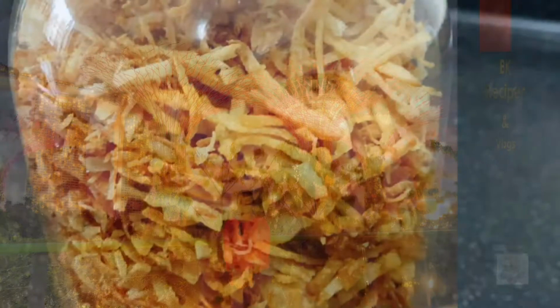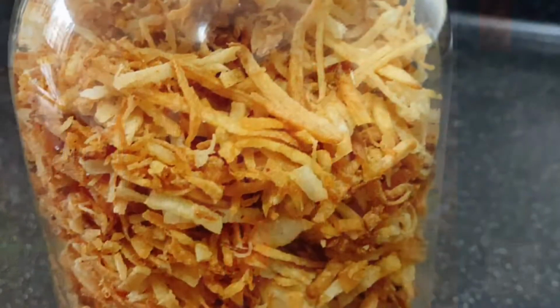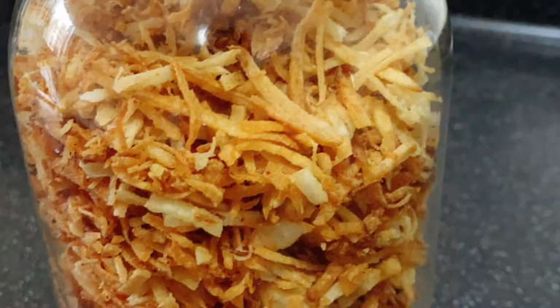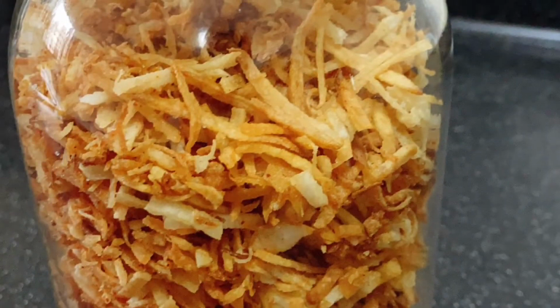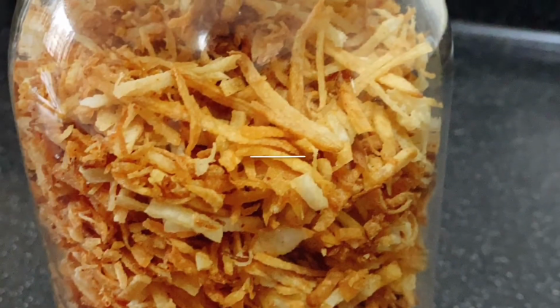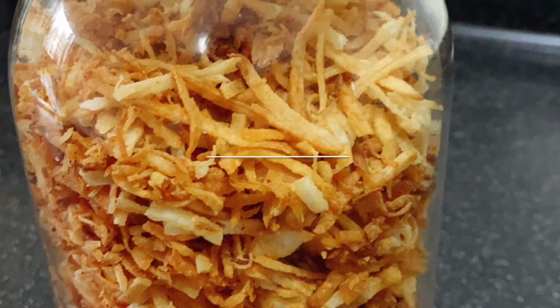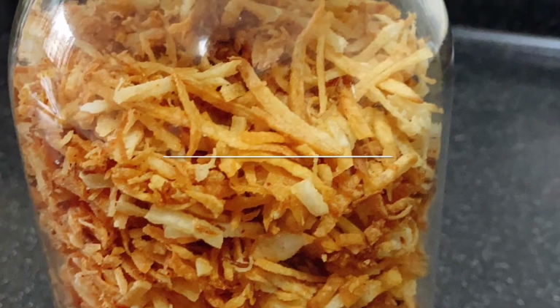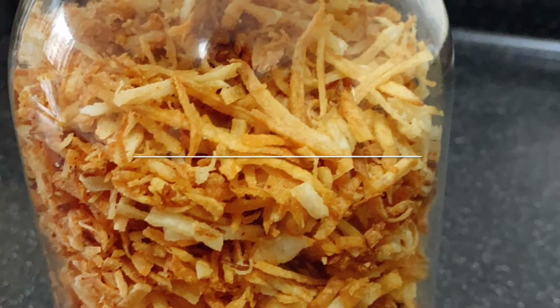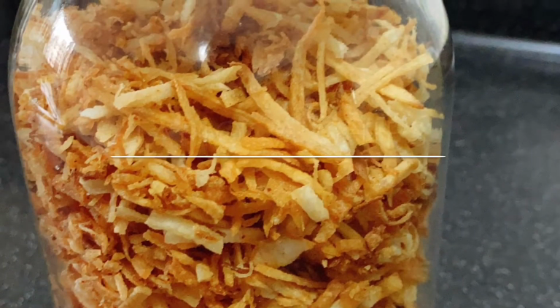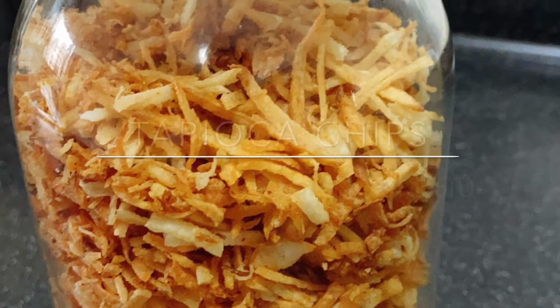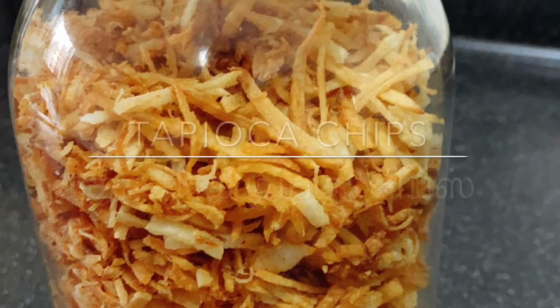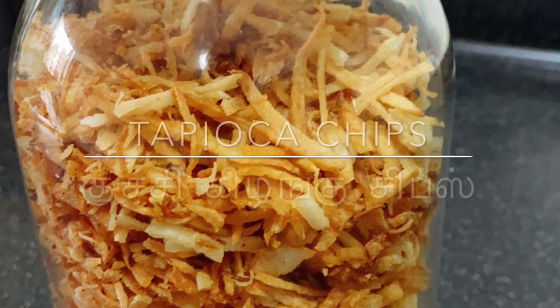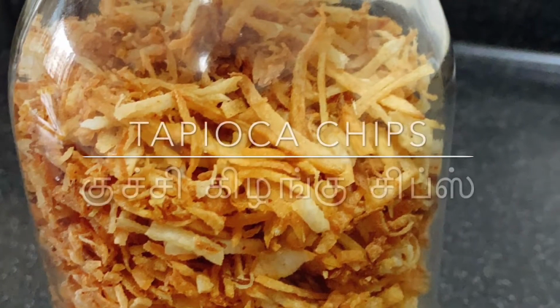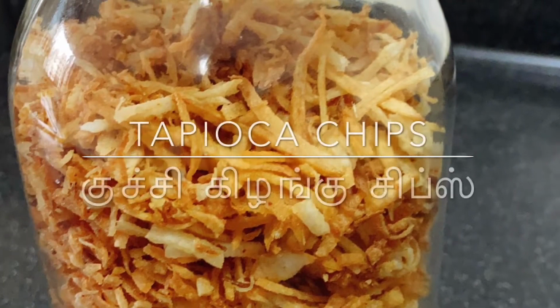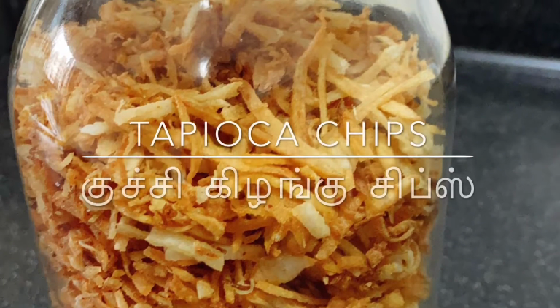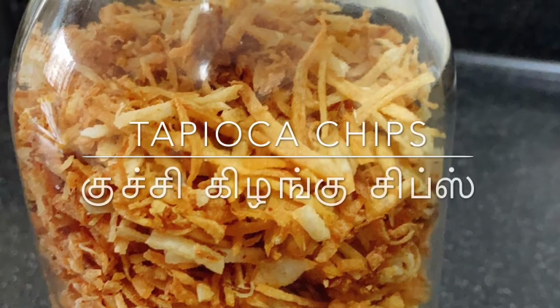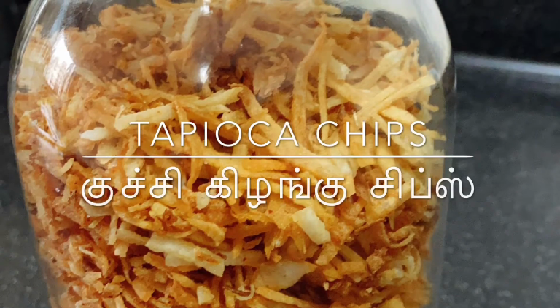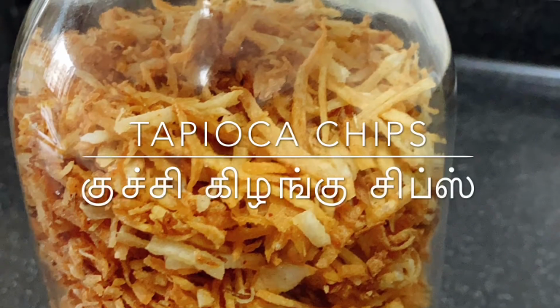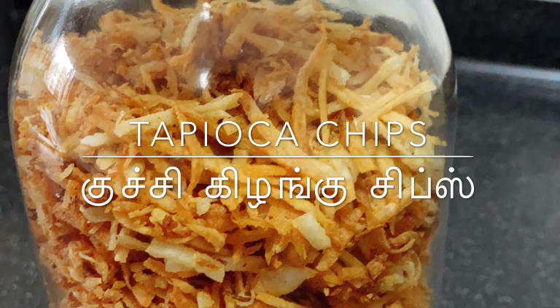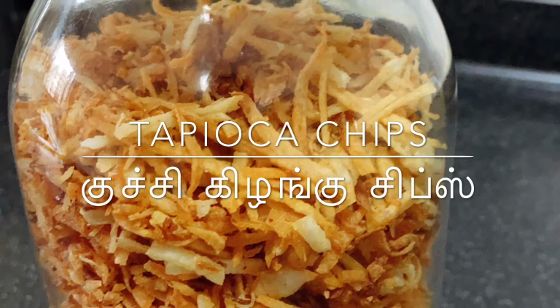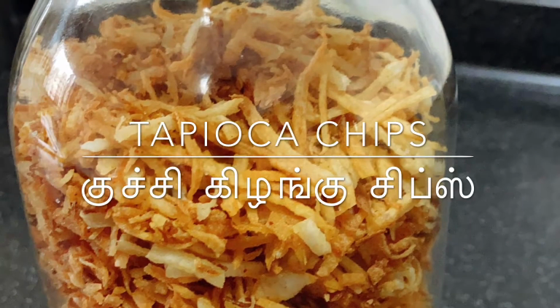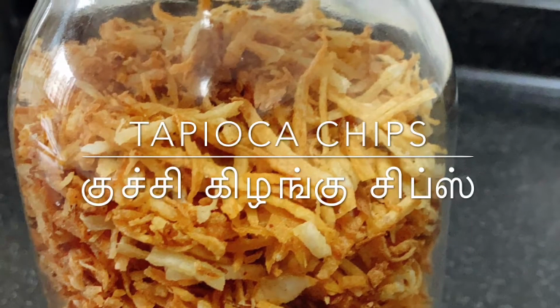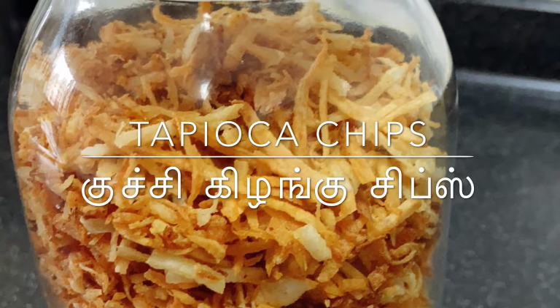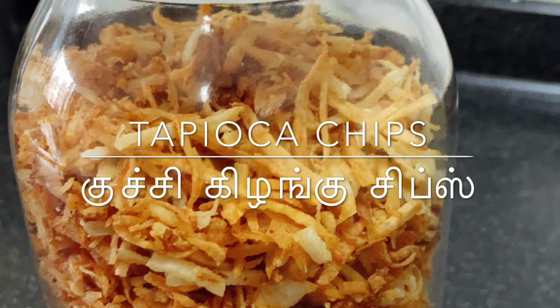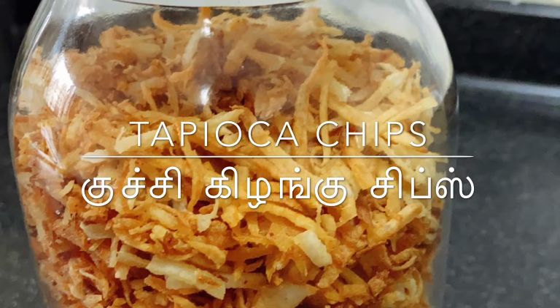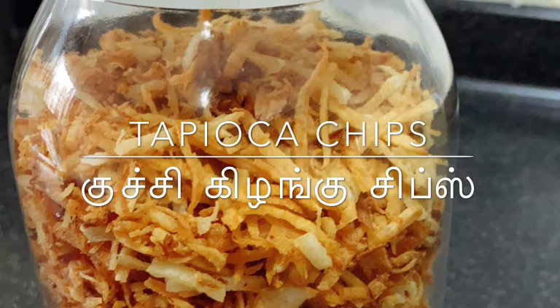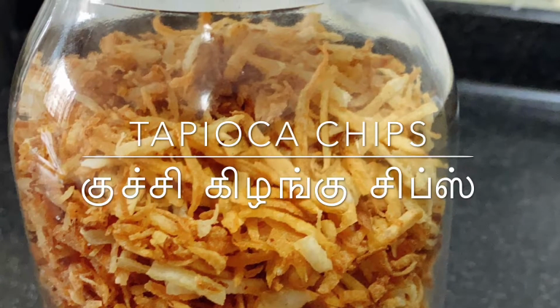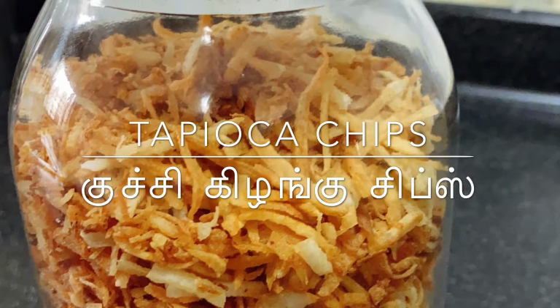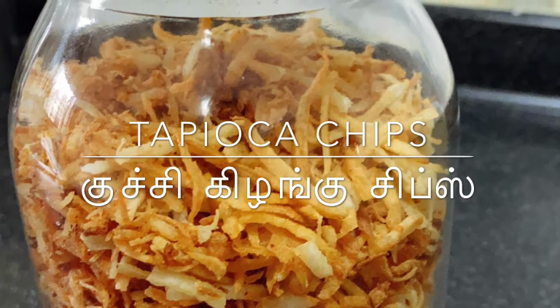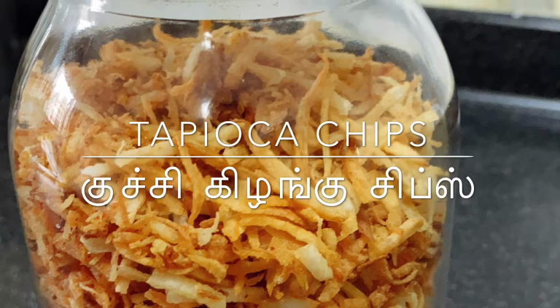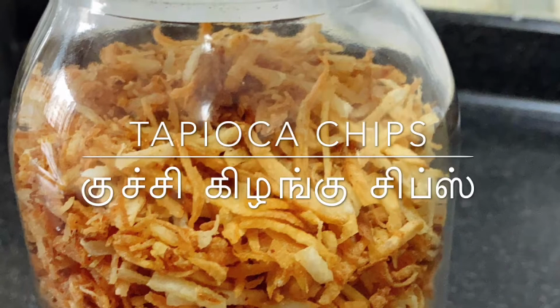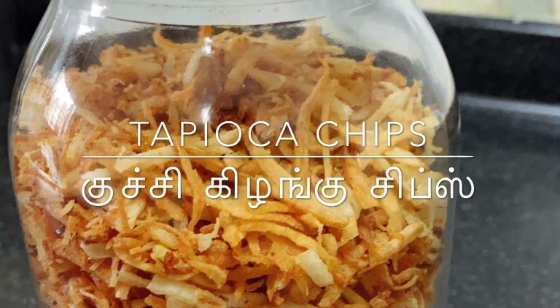Hello friends, welcome to the wheat bowl of chips. Let's see how it is made.